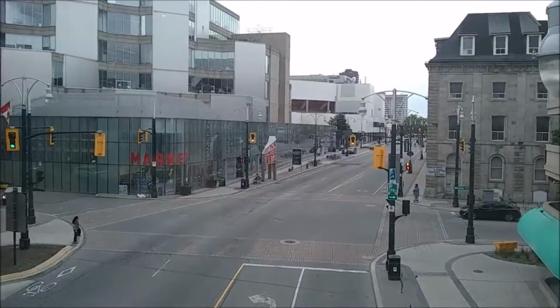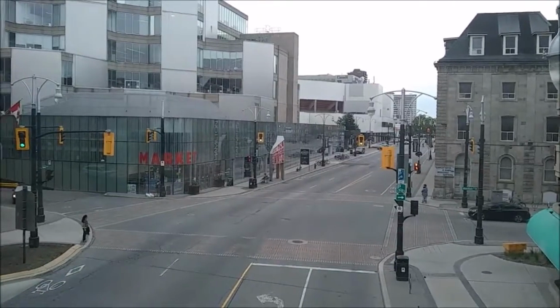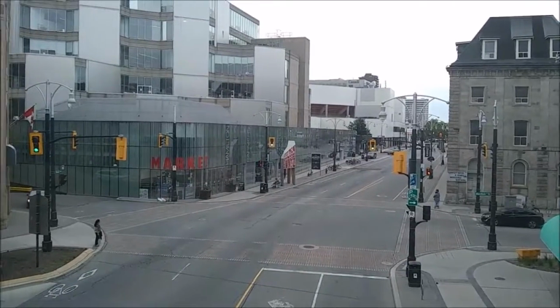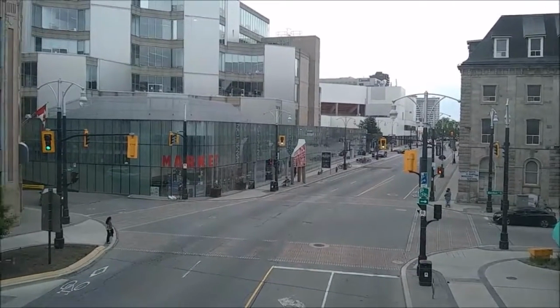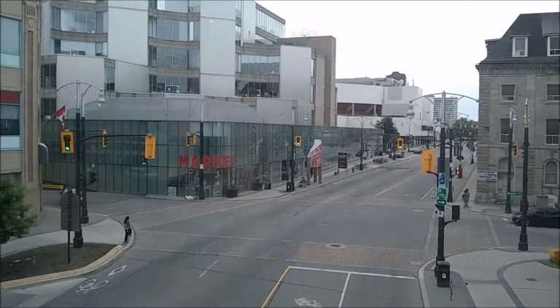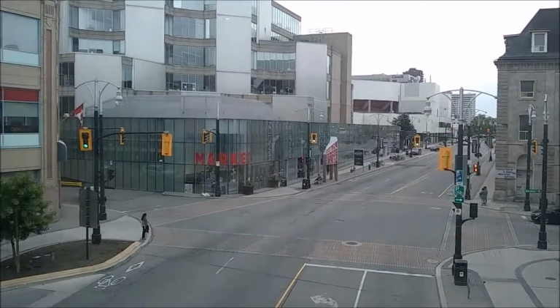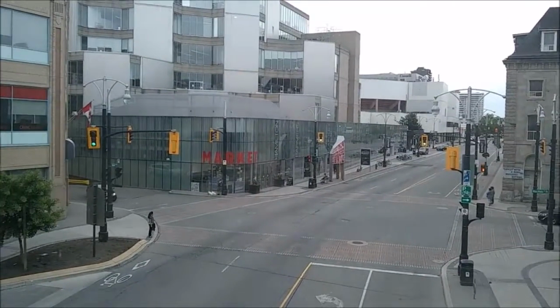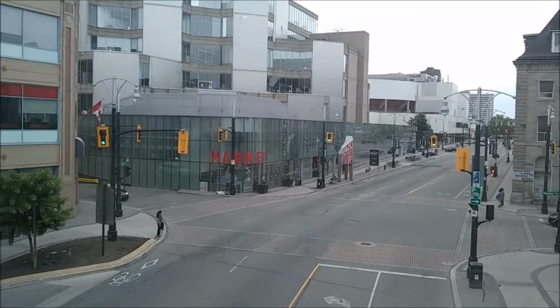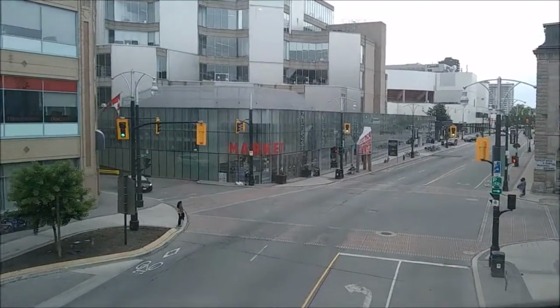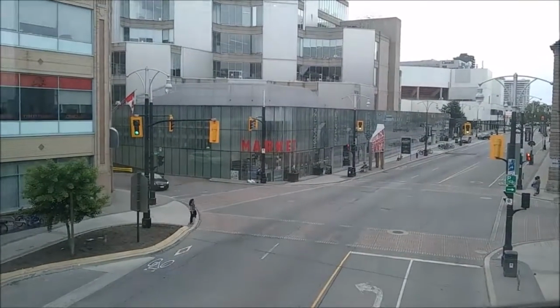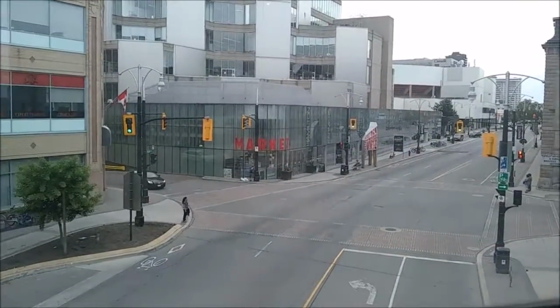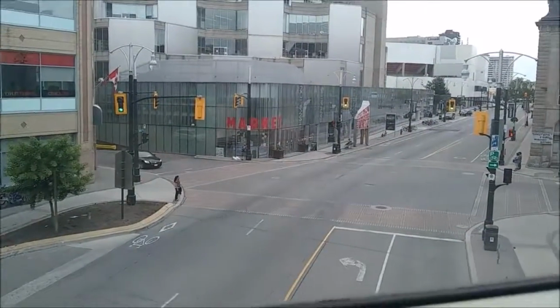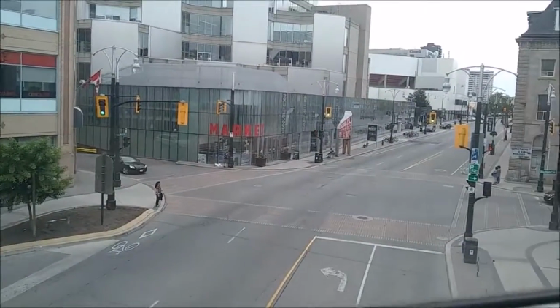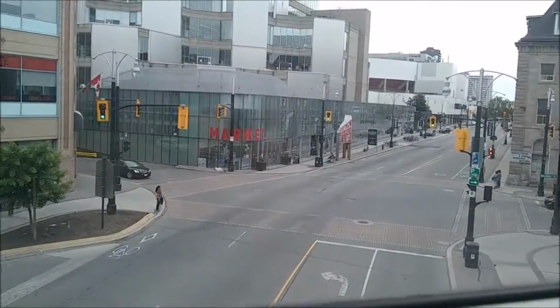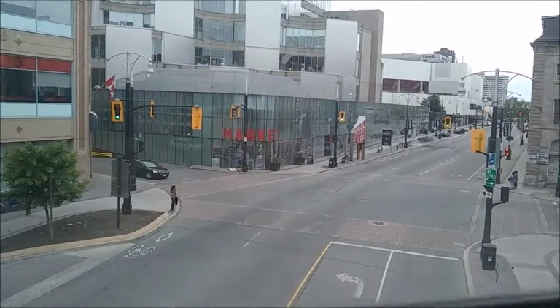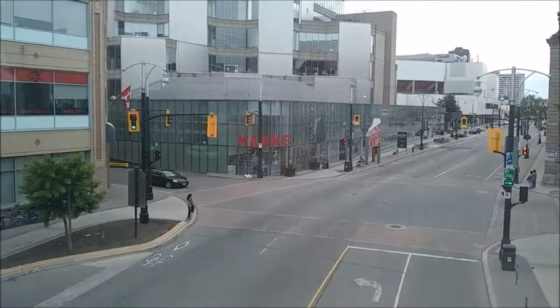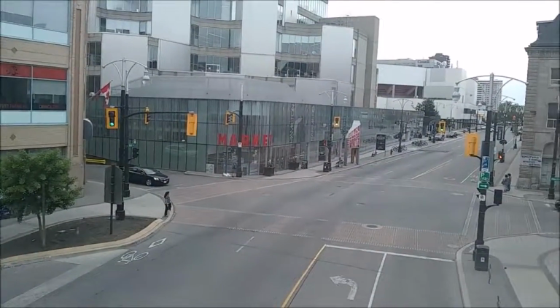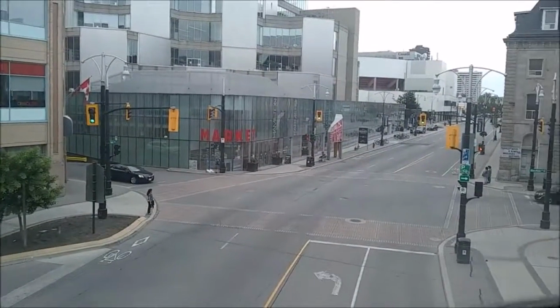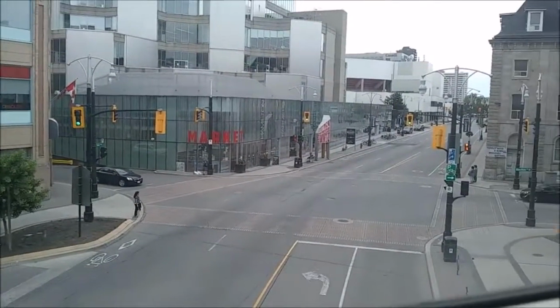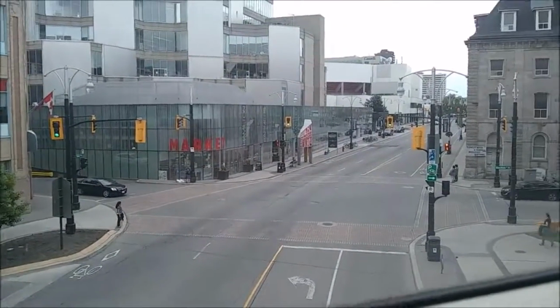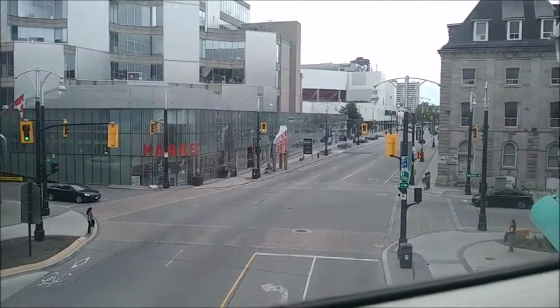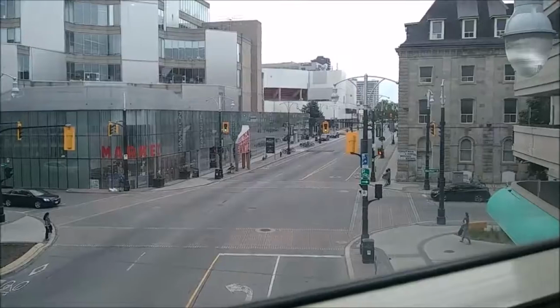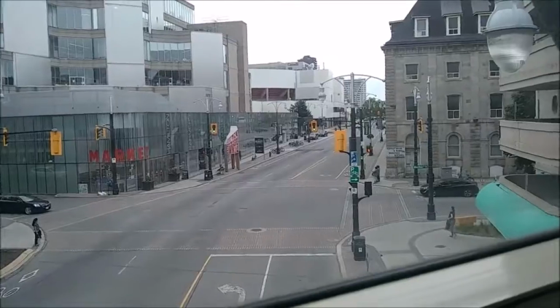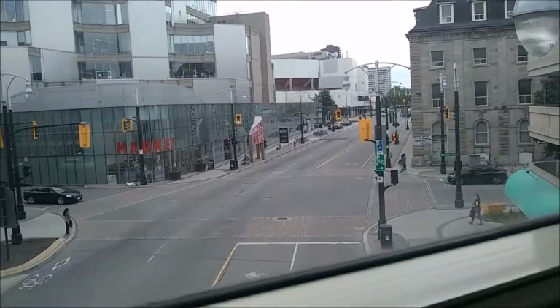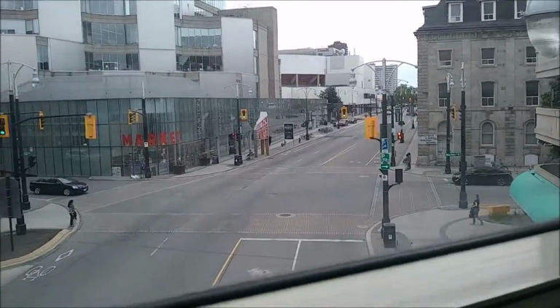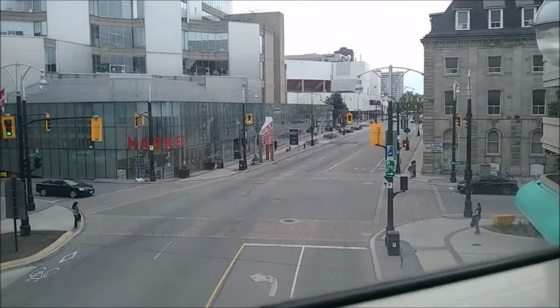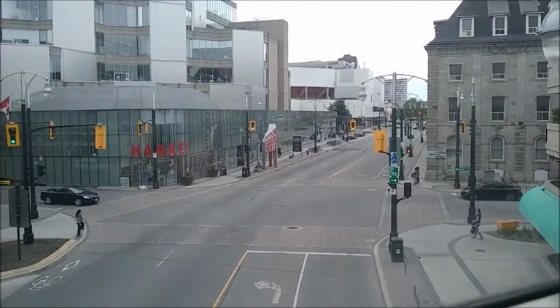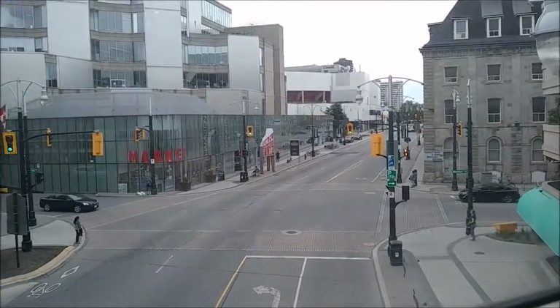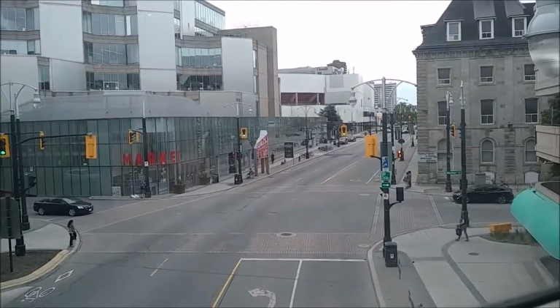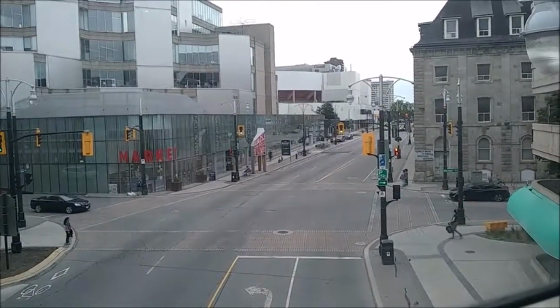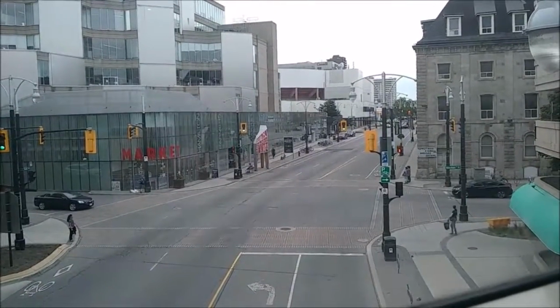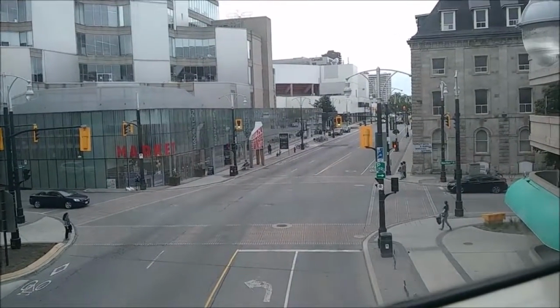Hey there, Astronomers — Star Wars Astronomers here. Welcome back to another video, guys. Today I'm just here hanging out in downtown Hamilton.